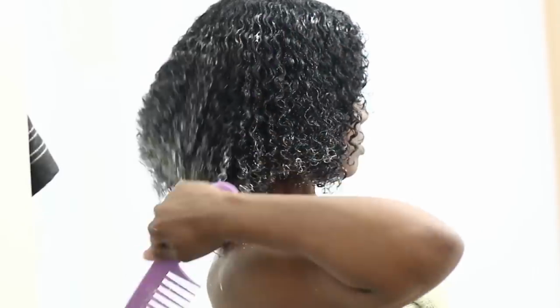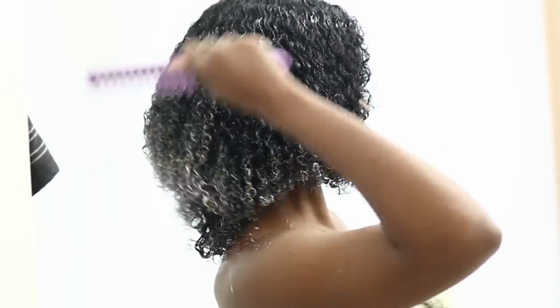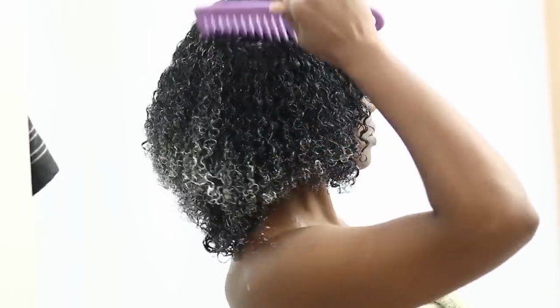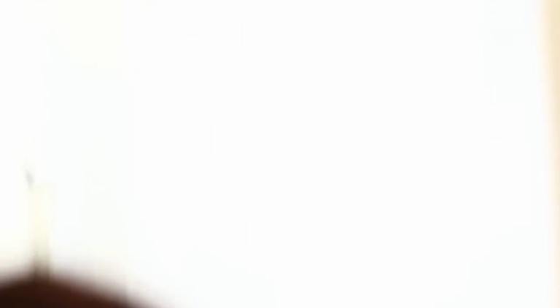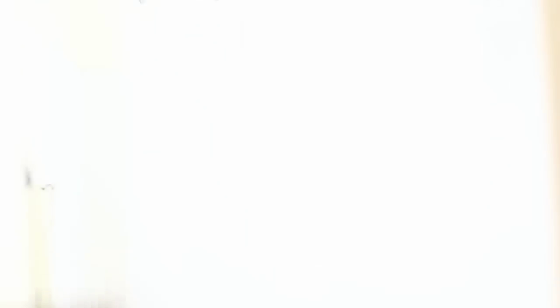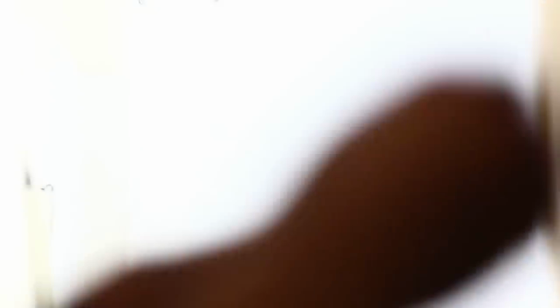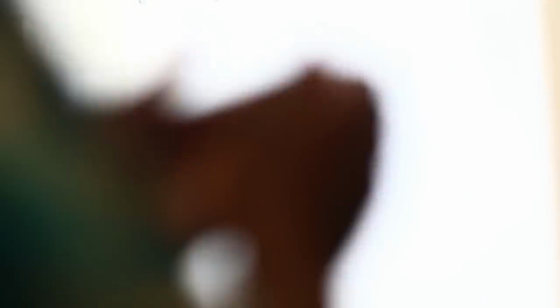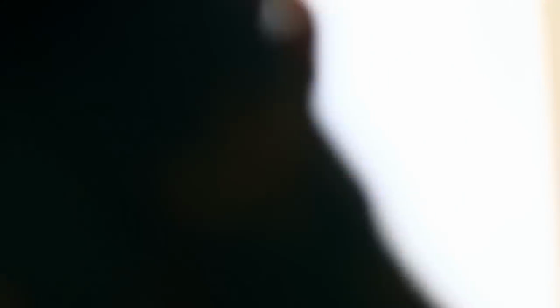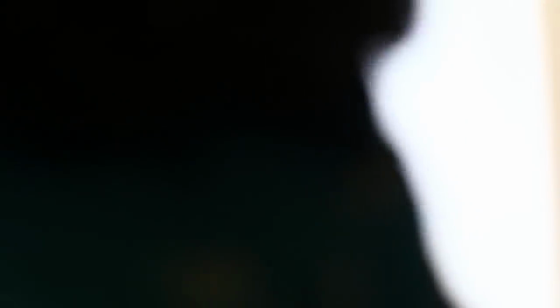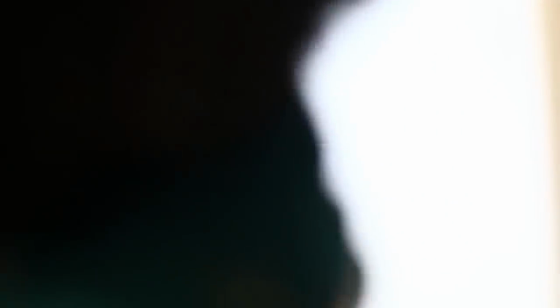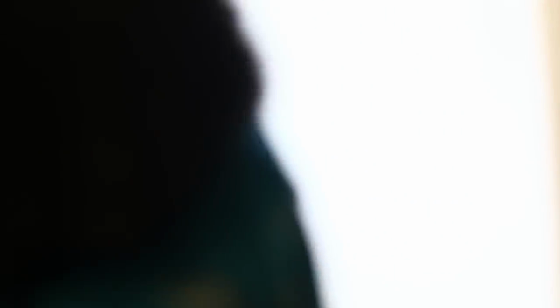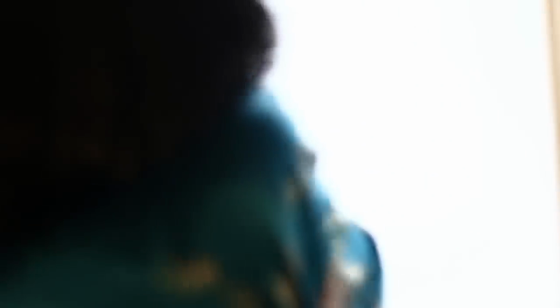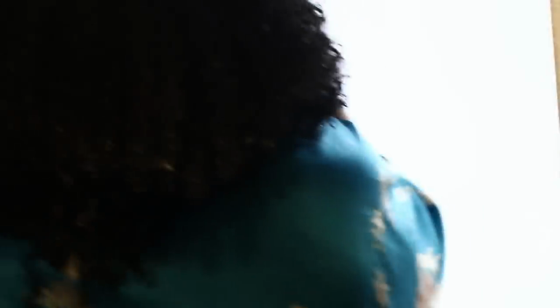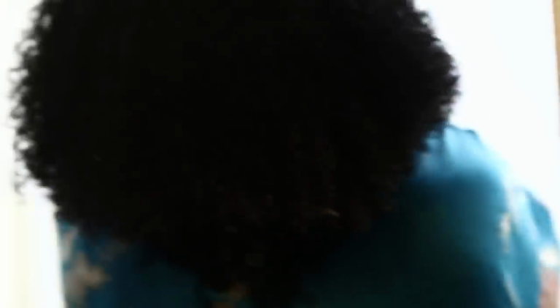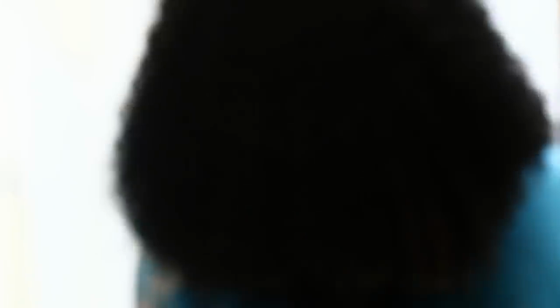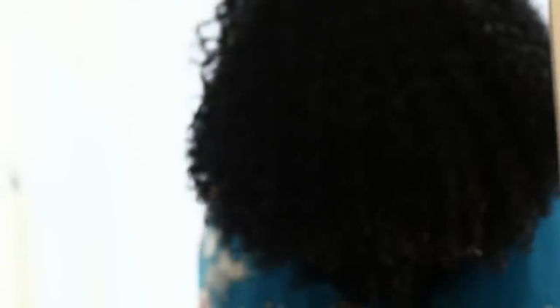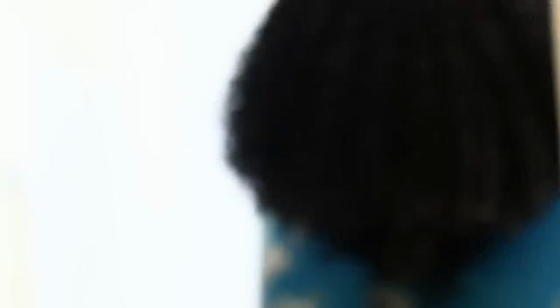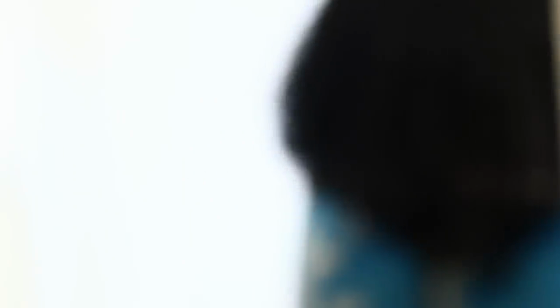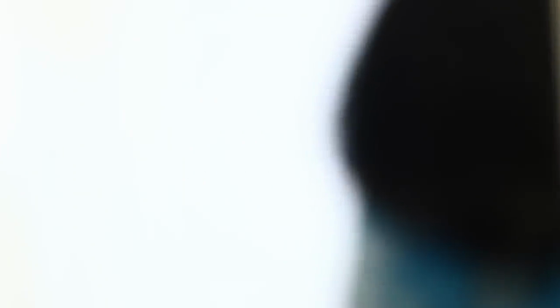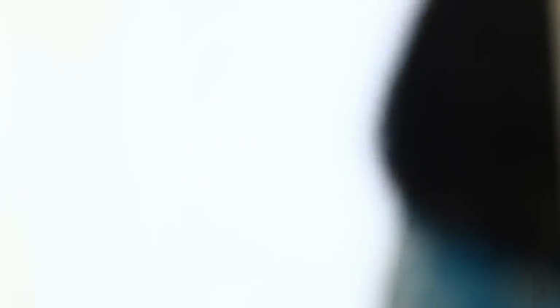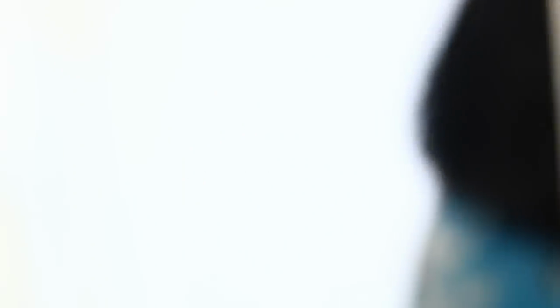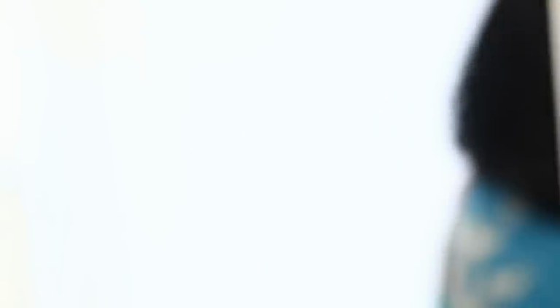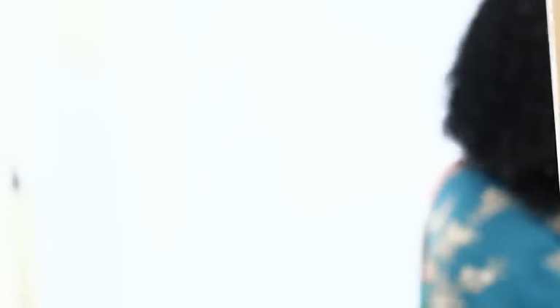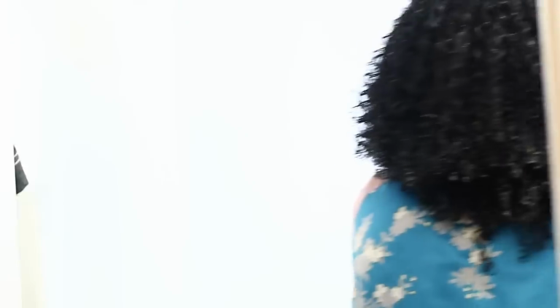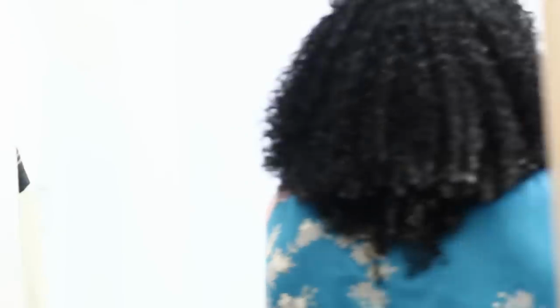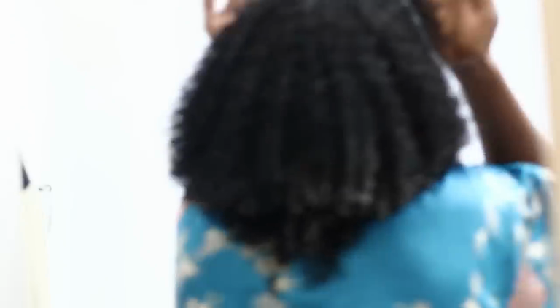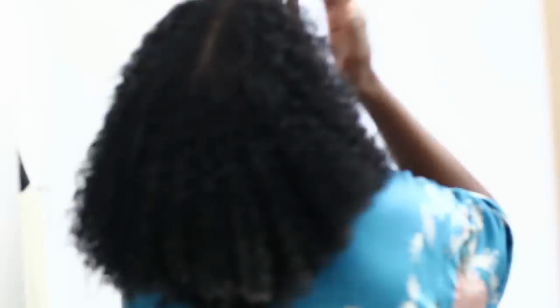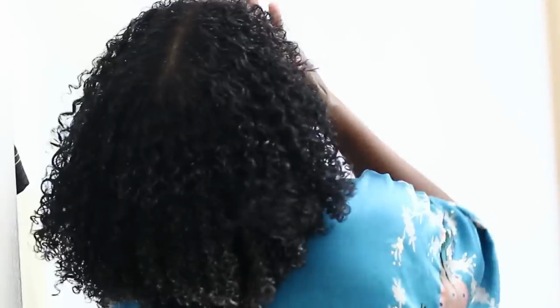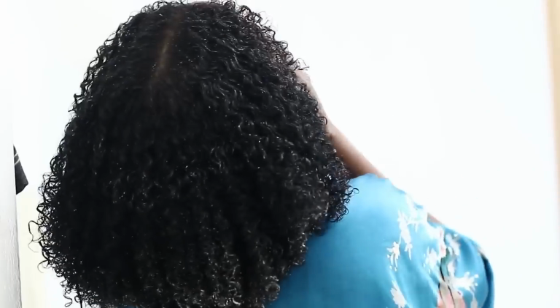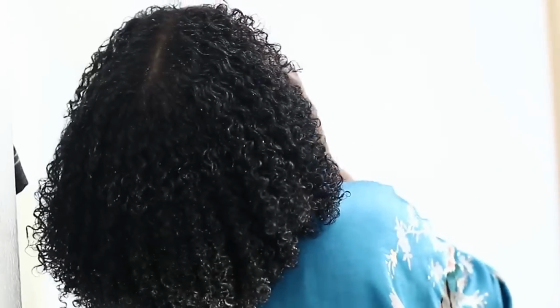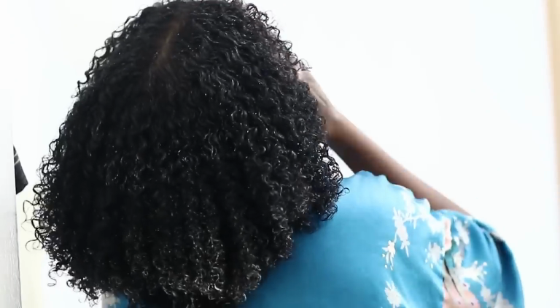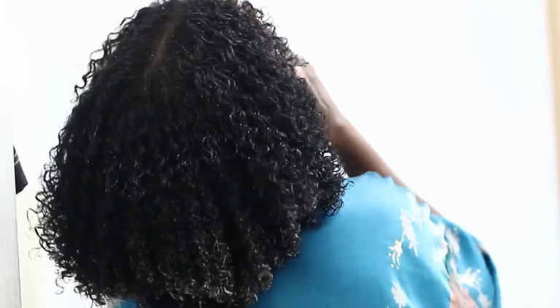You know that moment when you can comb through your hair? It's almost as good as peeing.